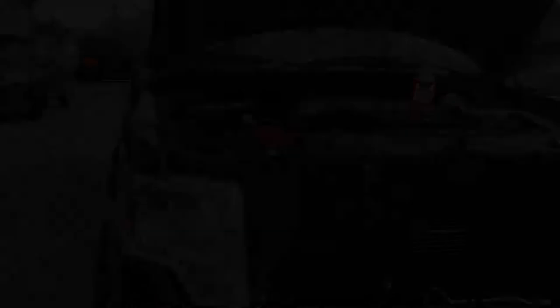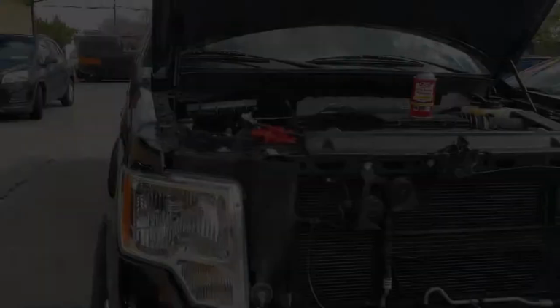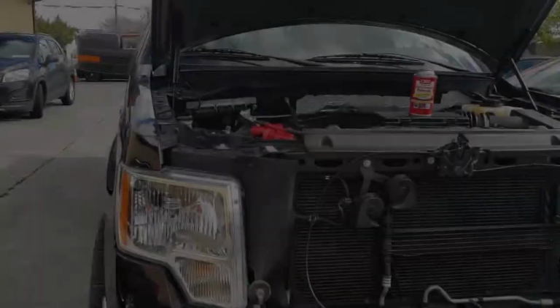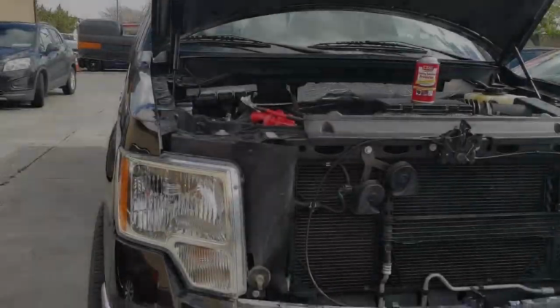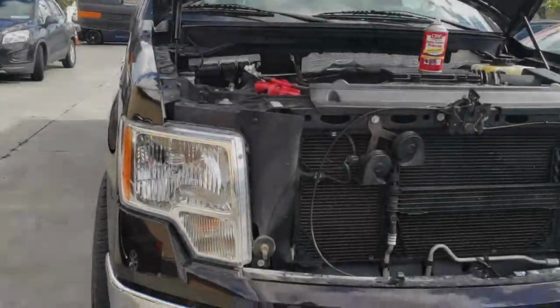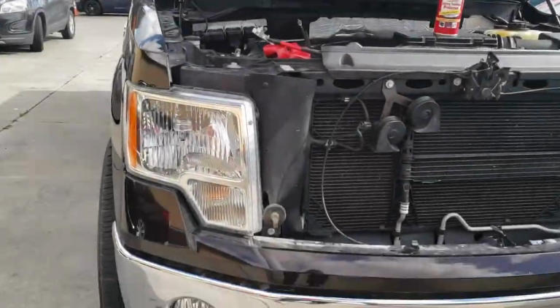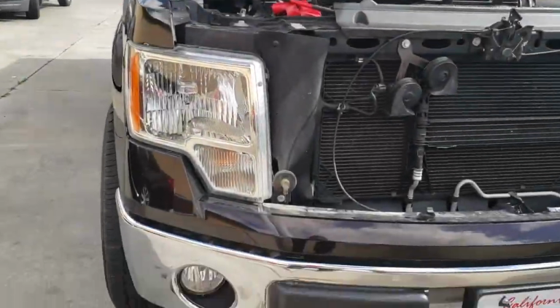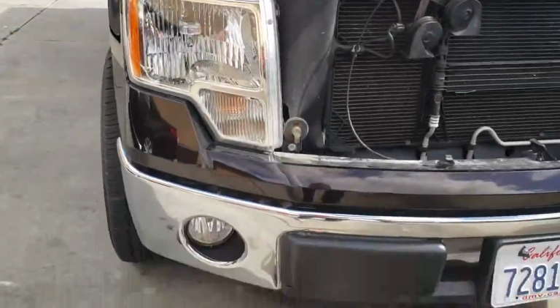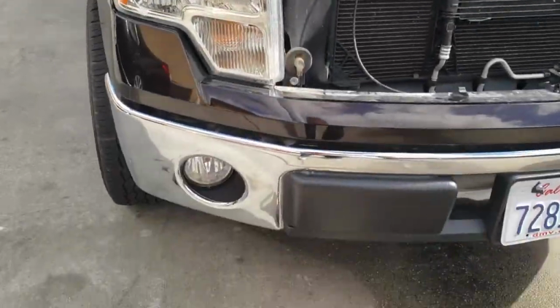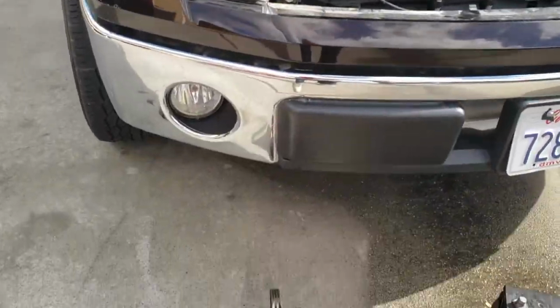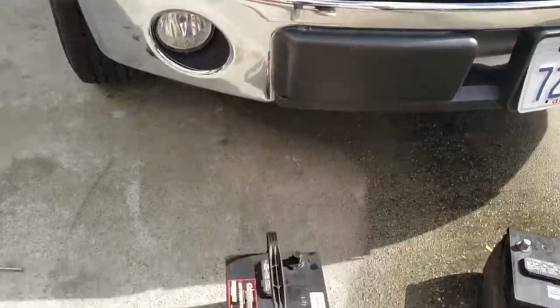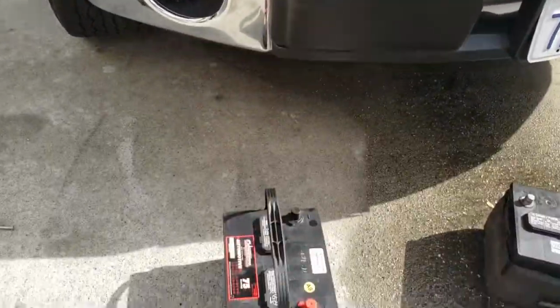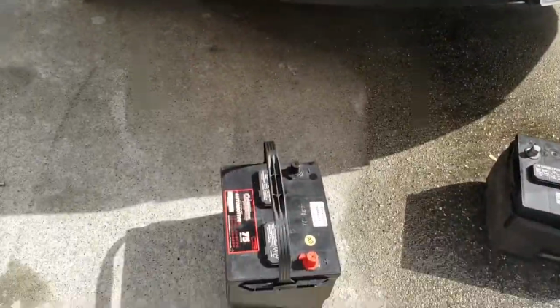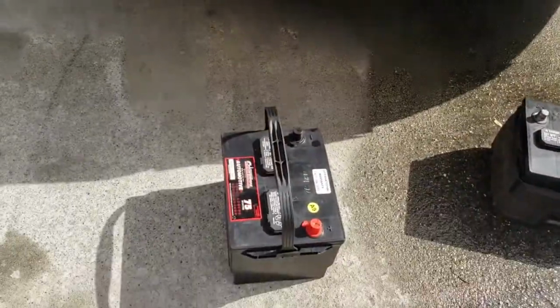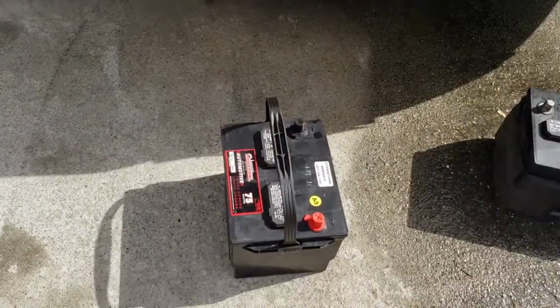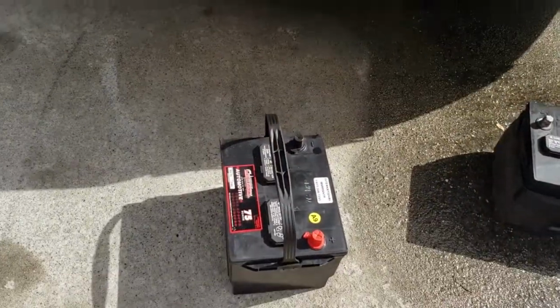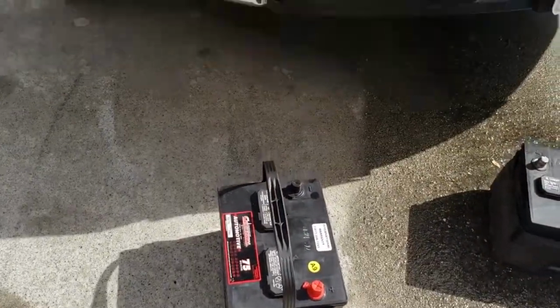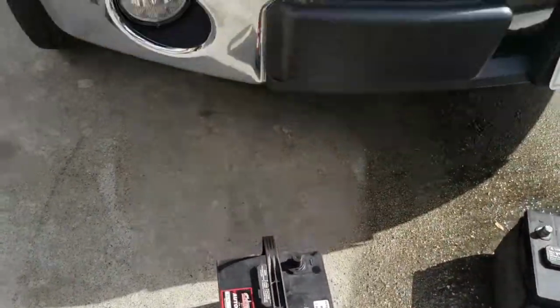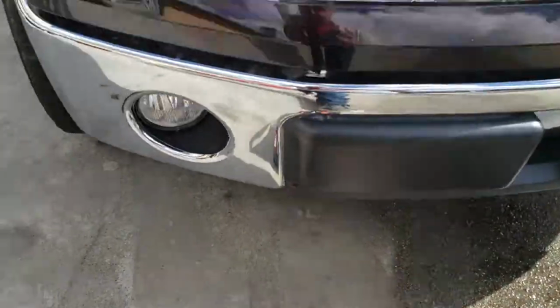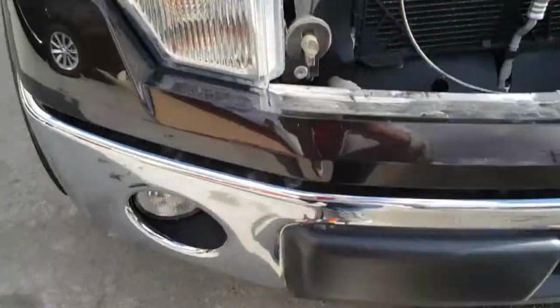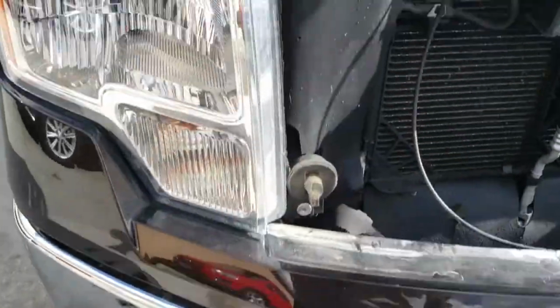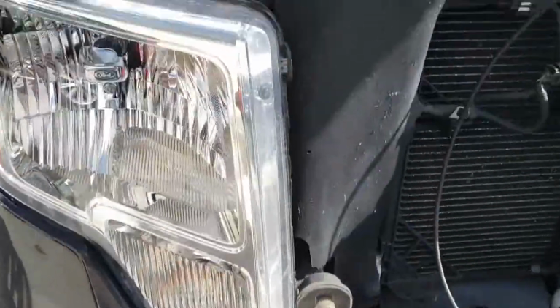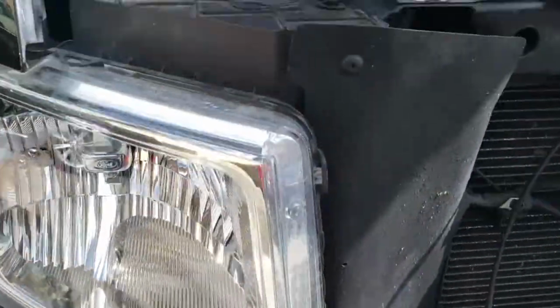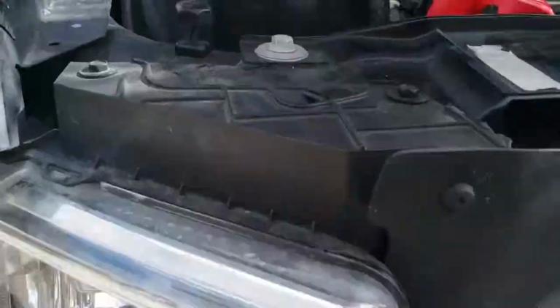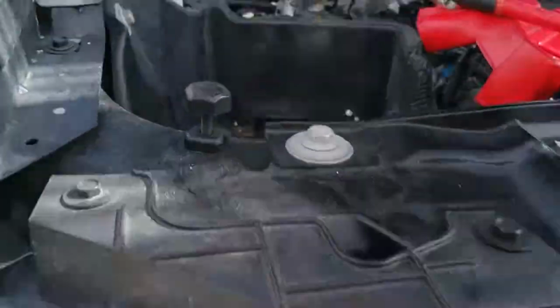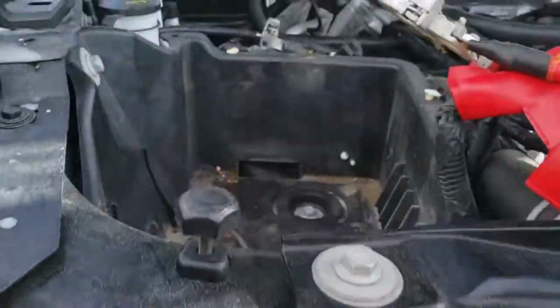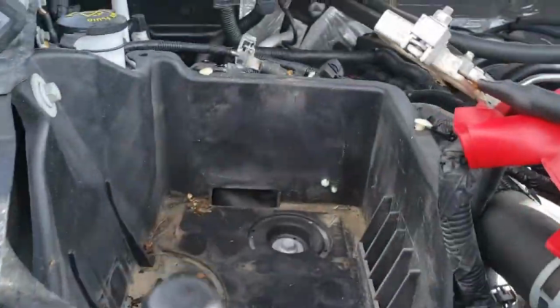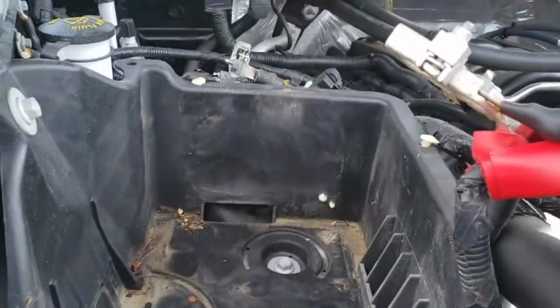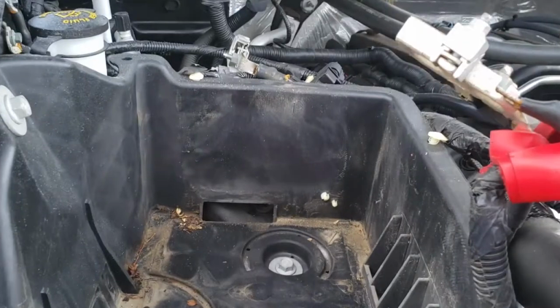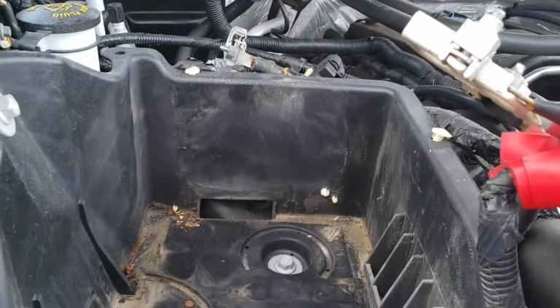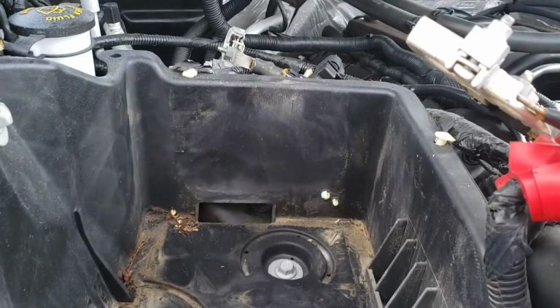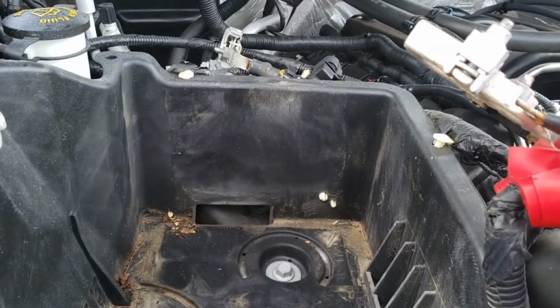Today we're going to be installing a new battery on a 2013 Ford F-150.